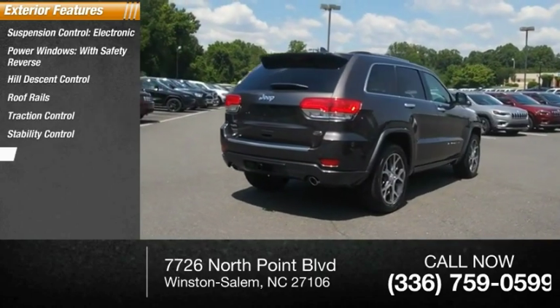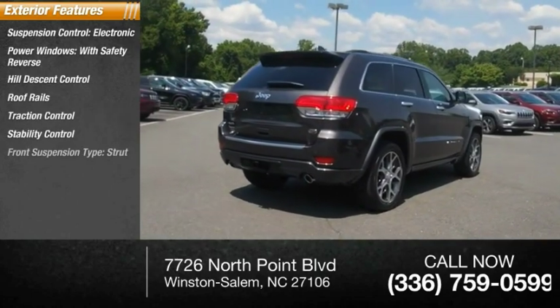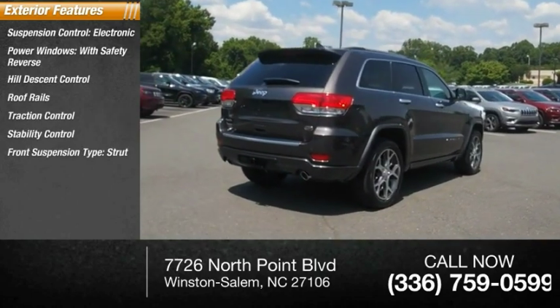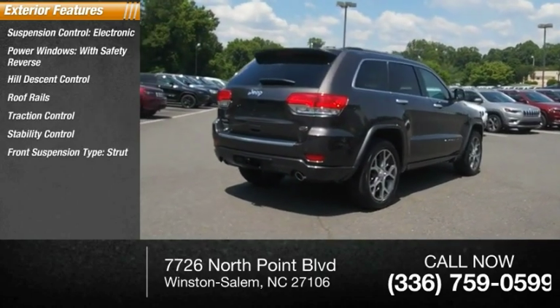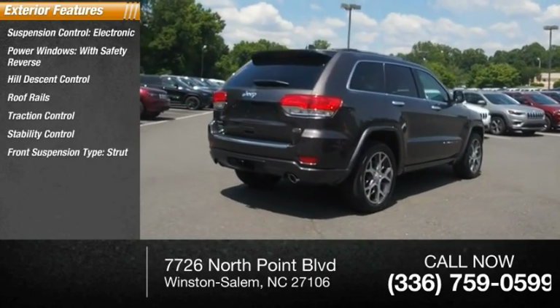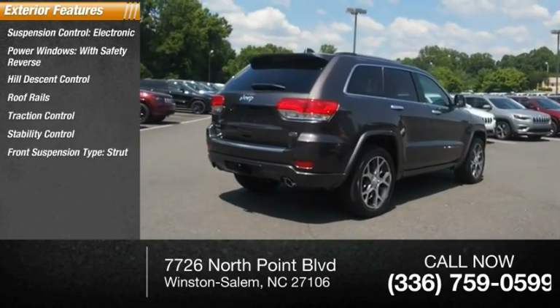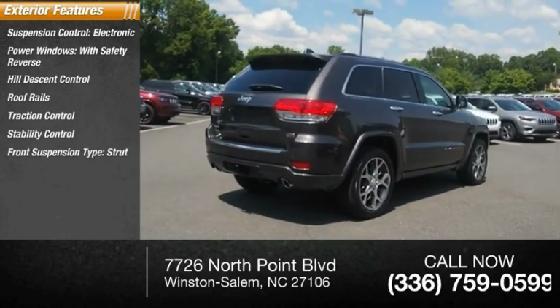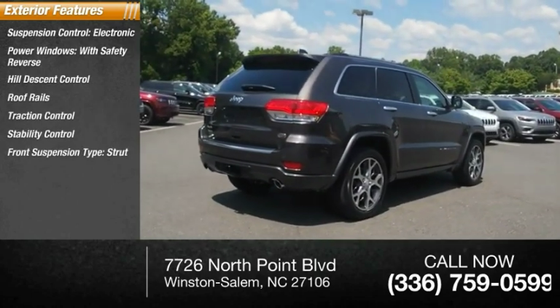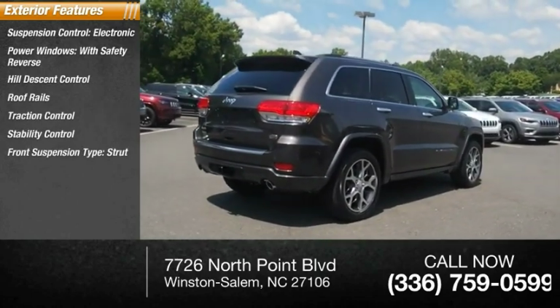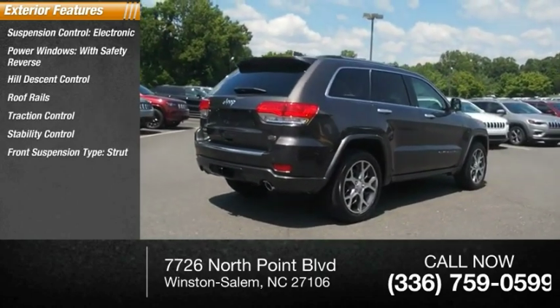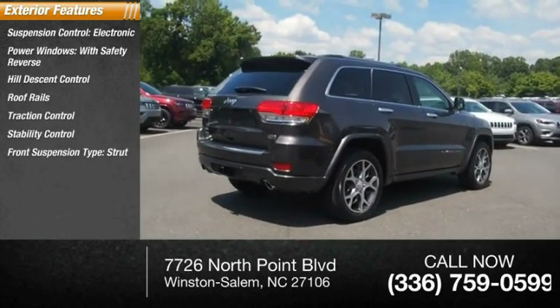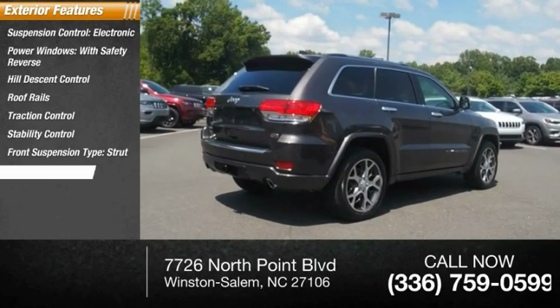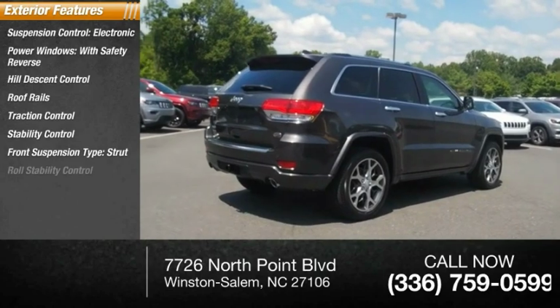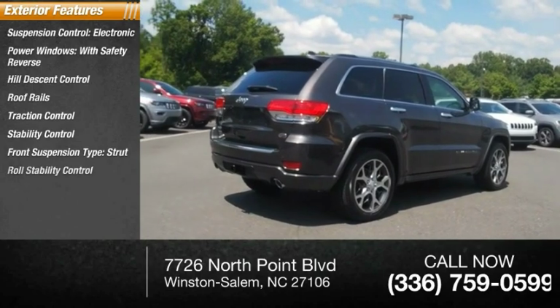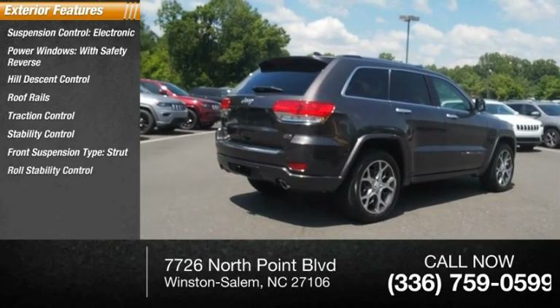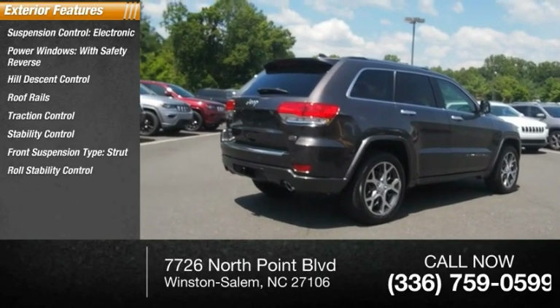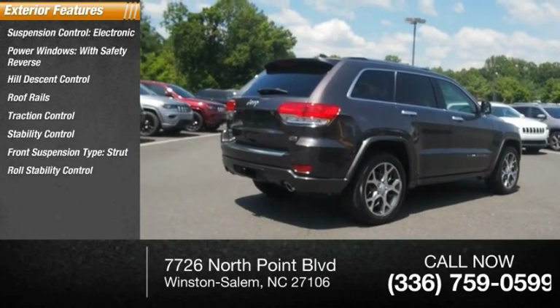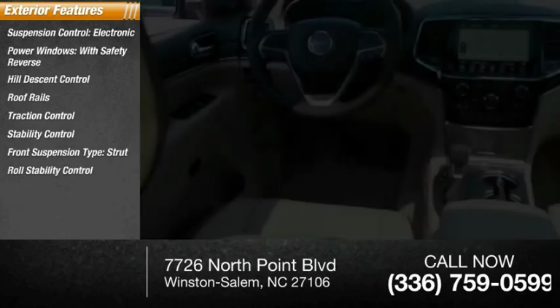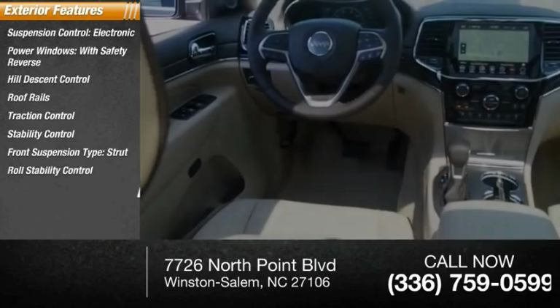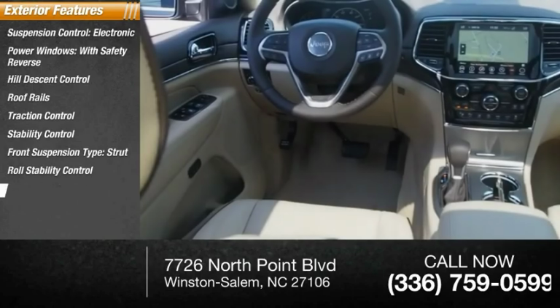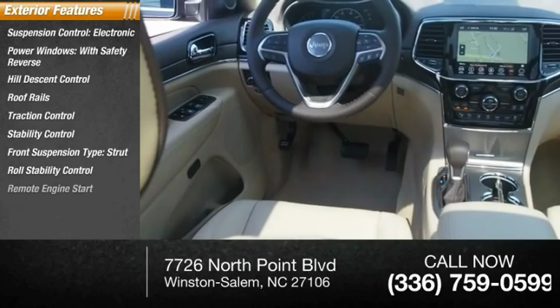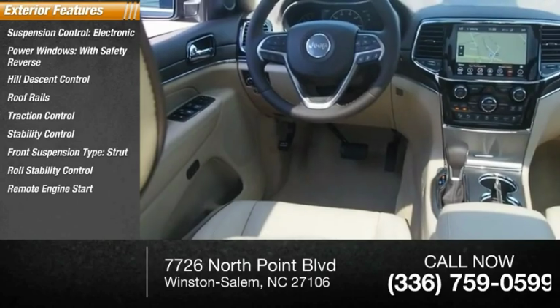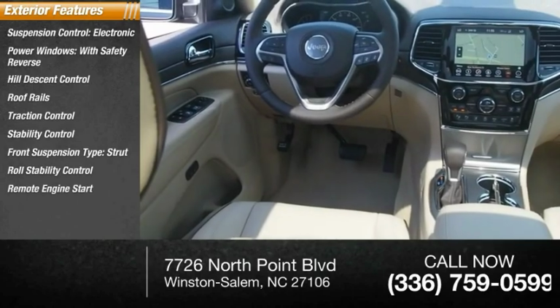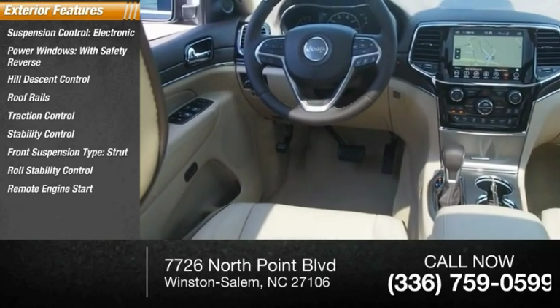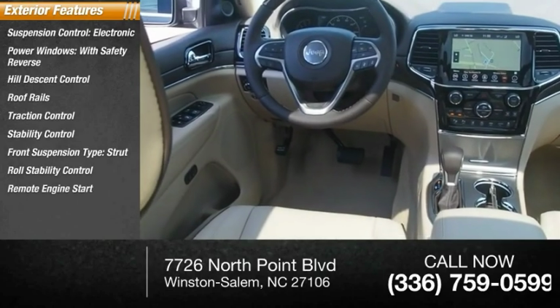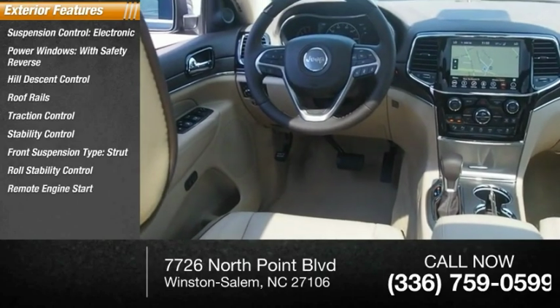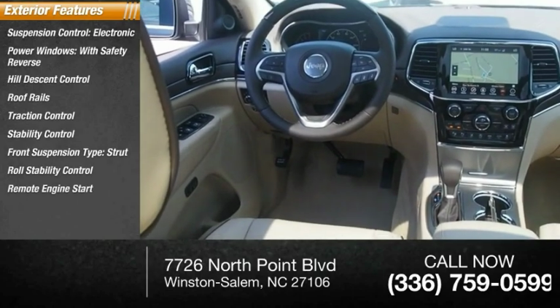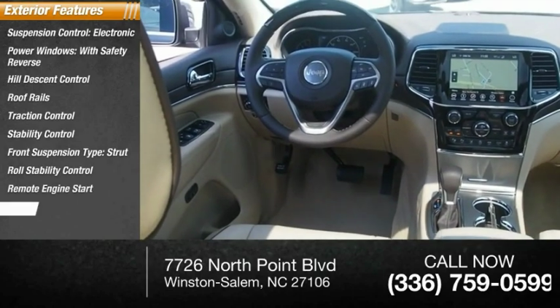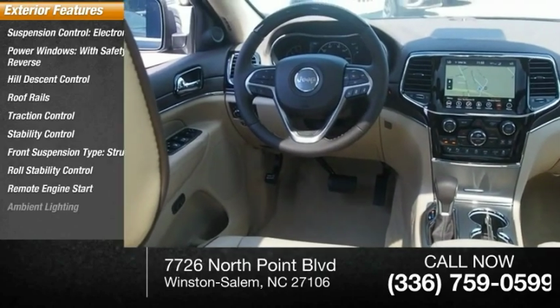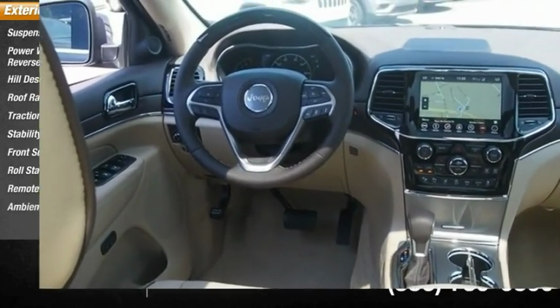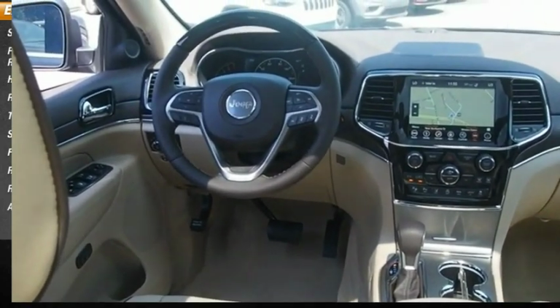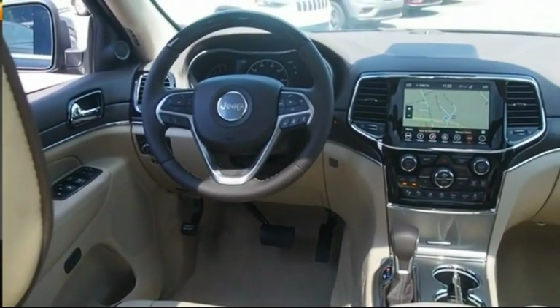Front suspension type: strut. Roll stability control, remote engine start, ambient lighting.